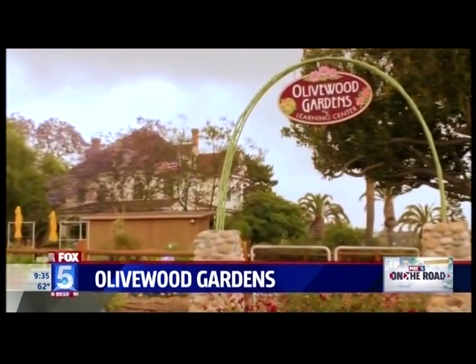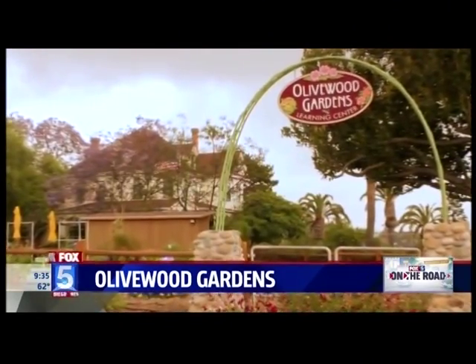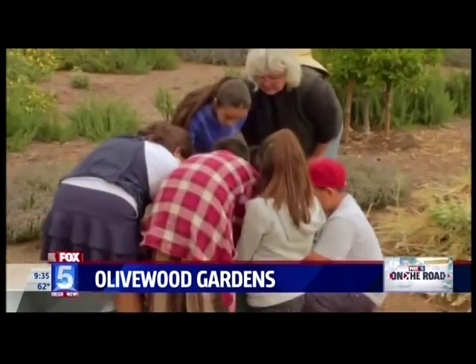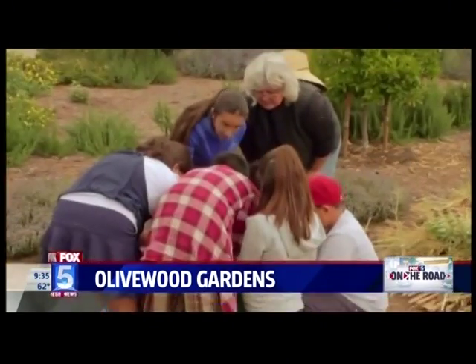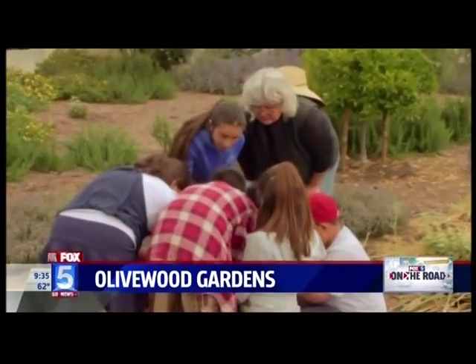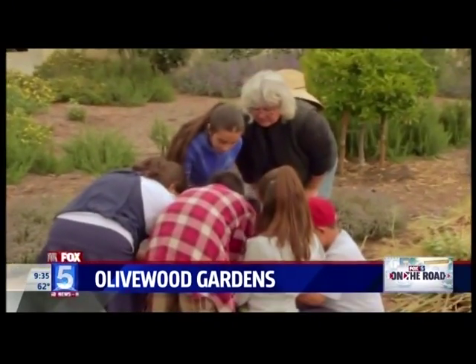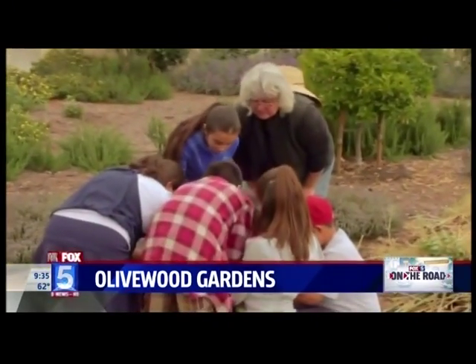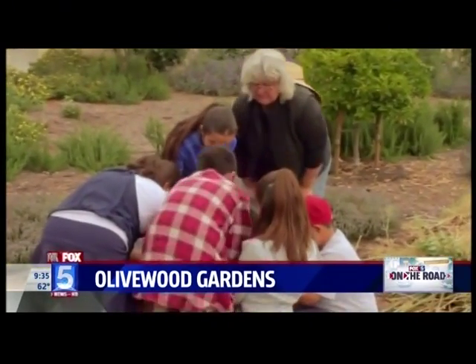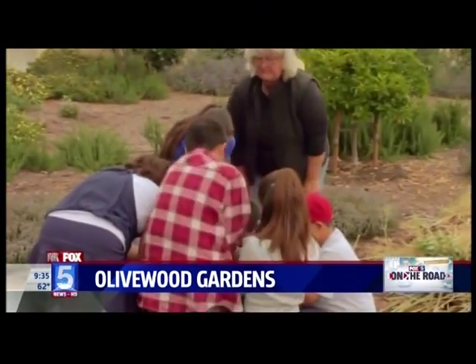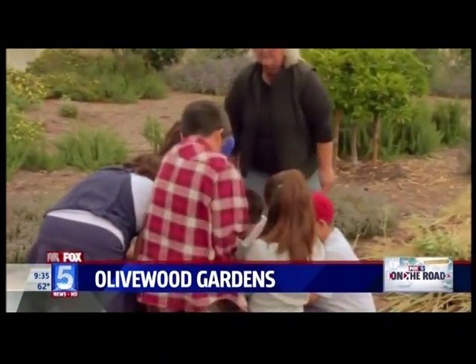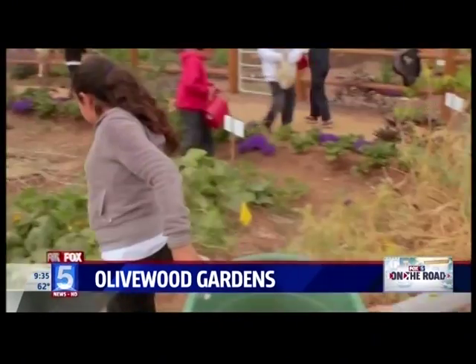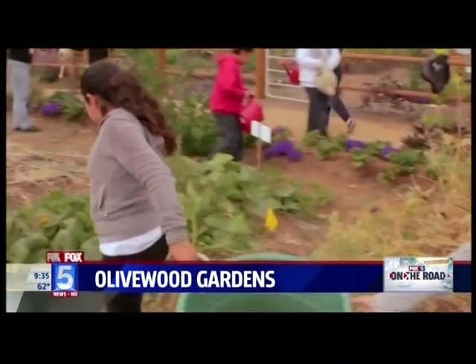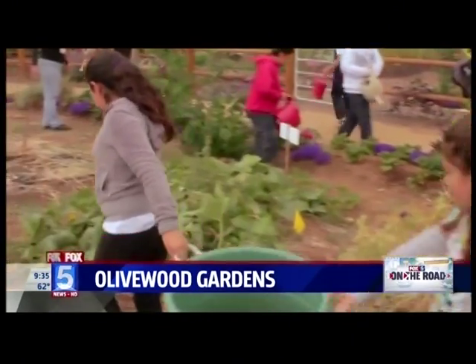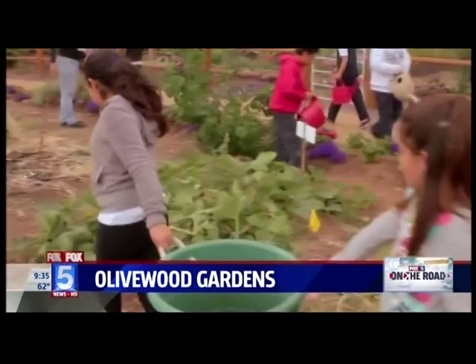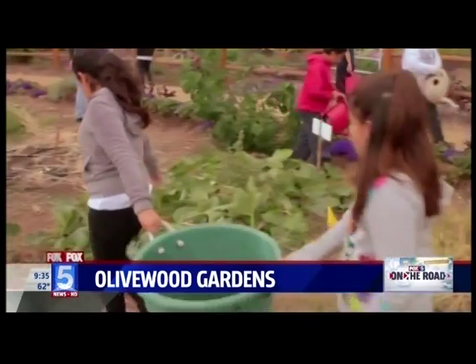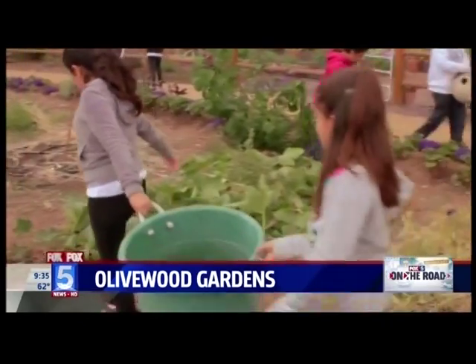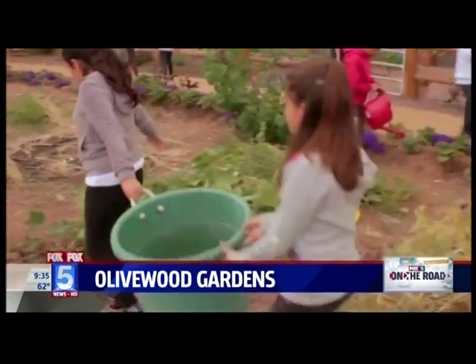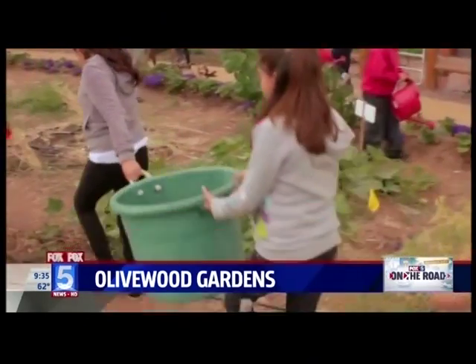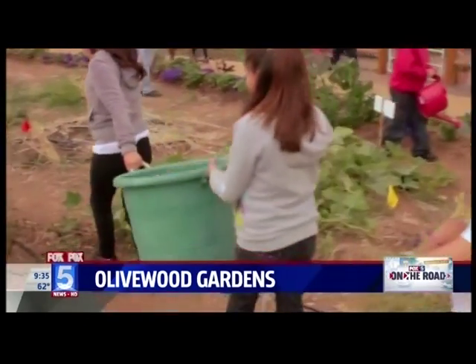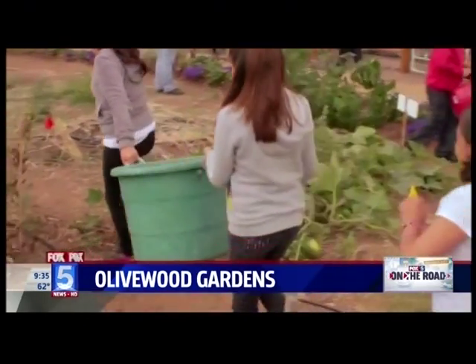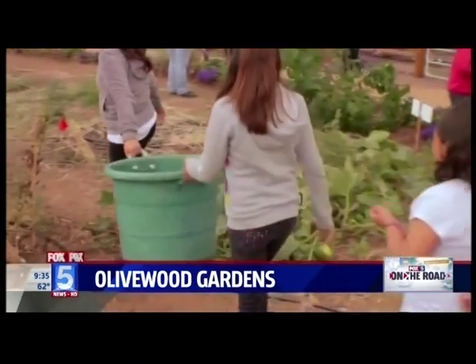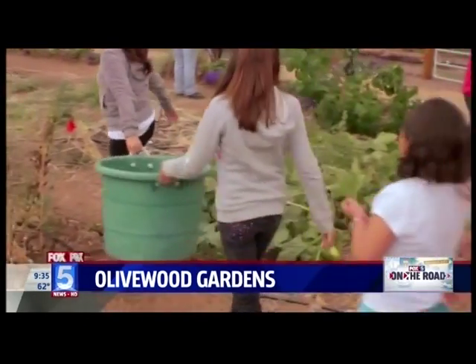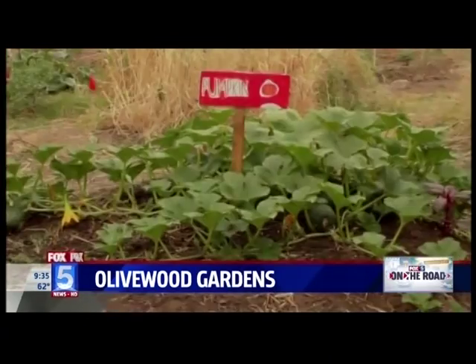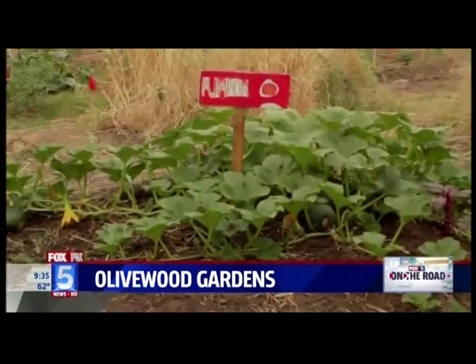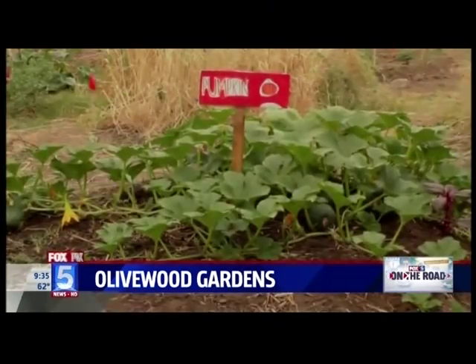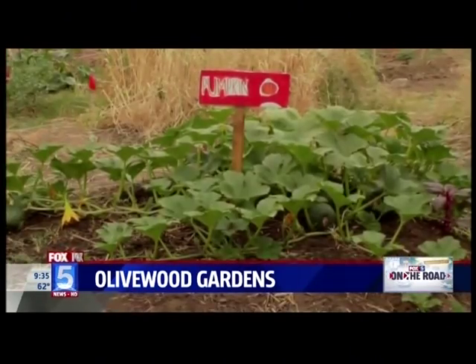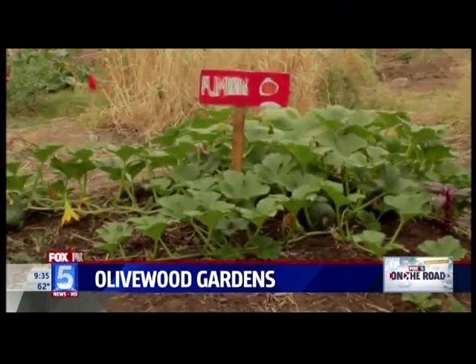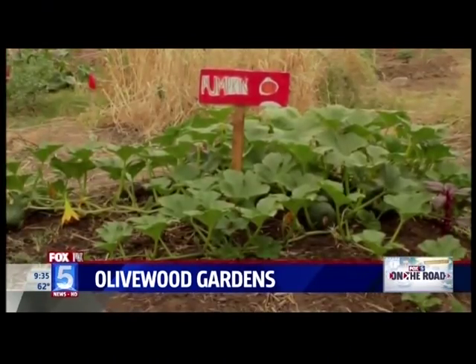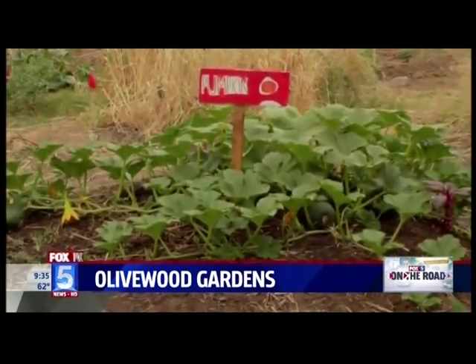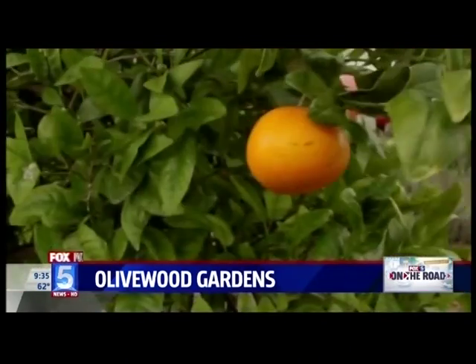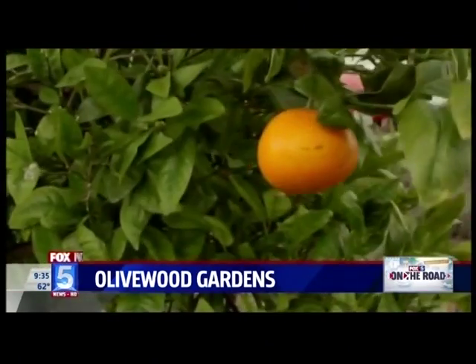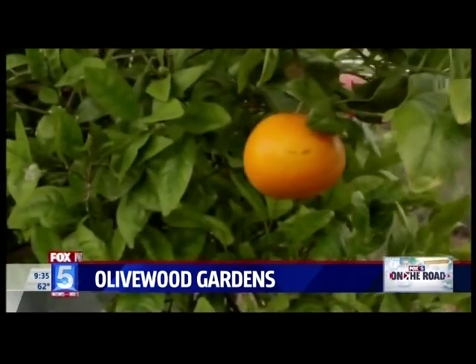Now hundreds of third, fourth, and fifth graders make special trips to the gardens to learn about healthy choices.